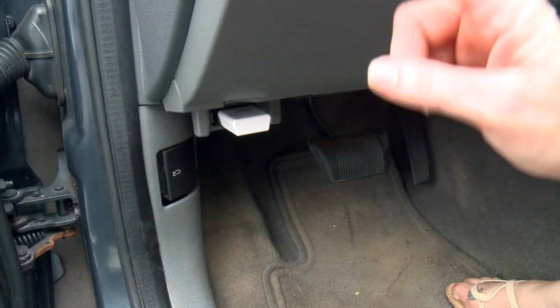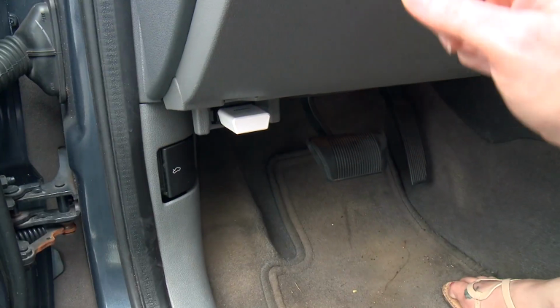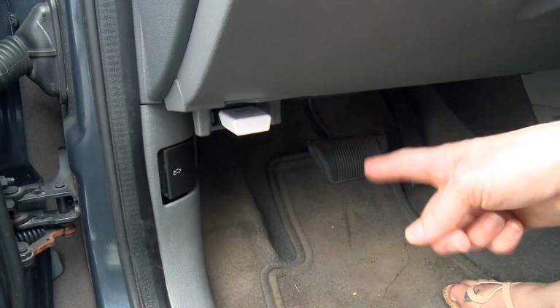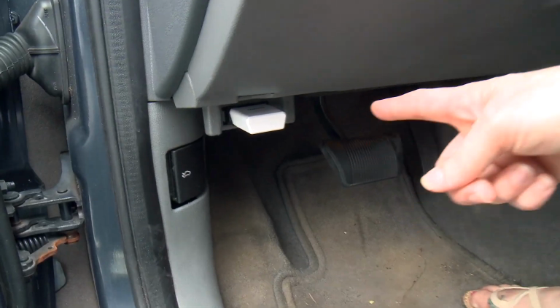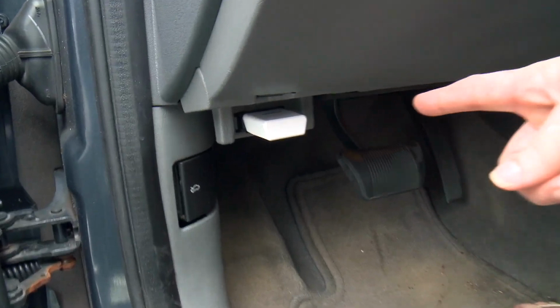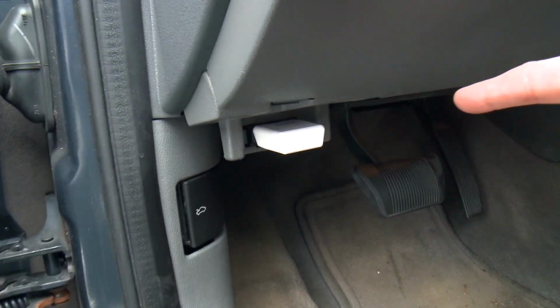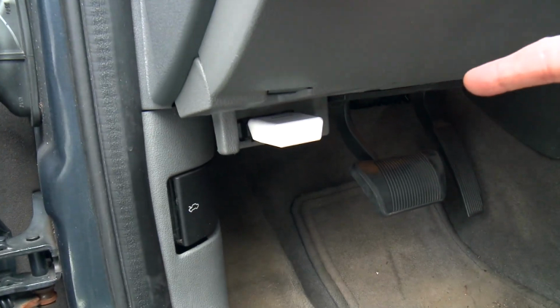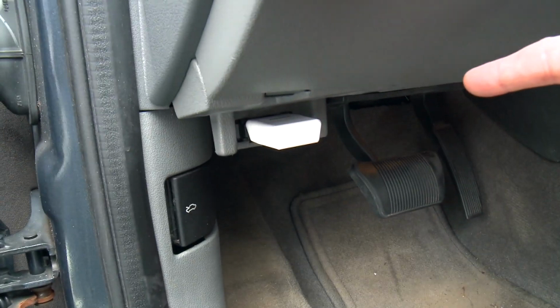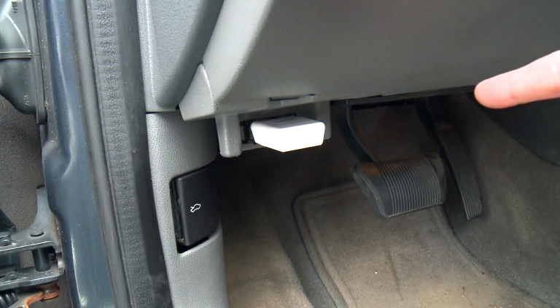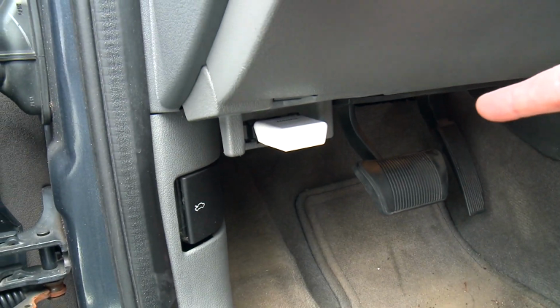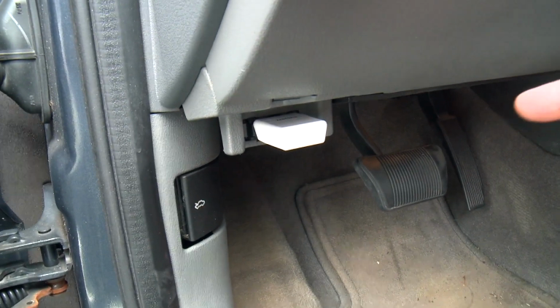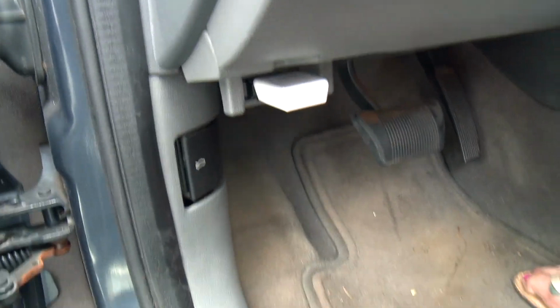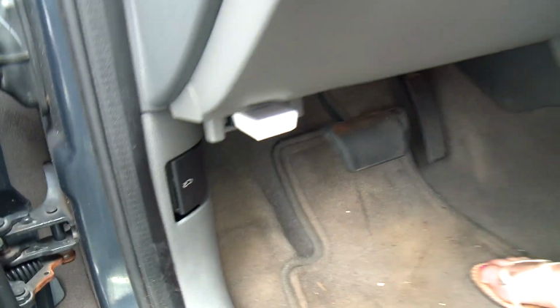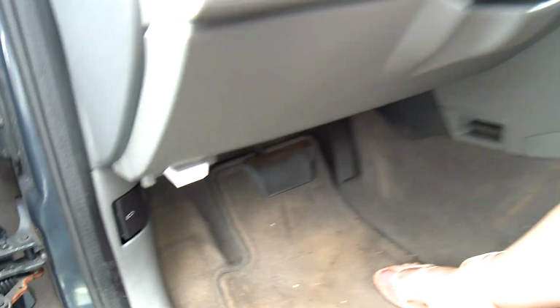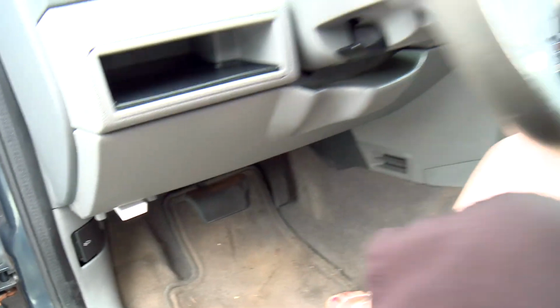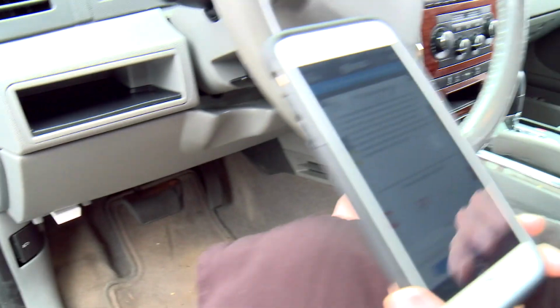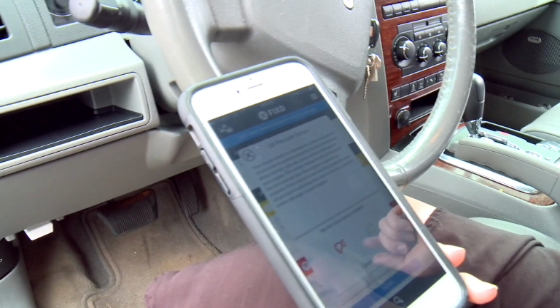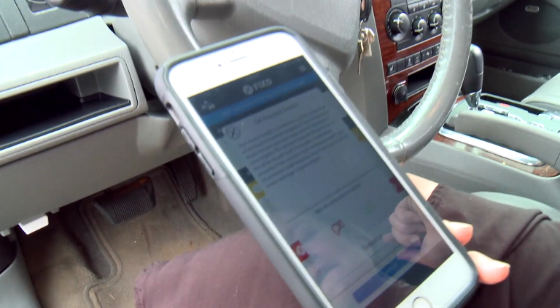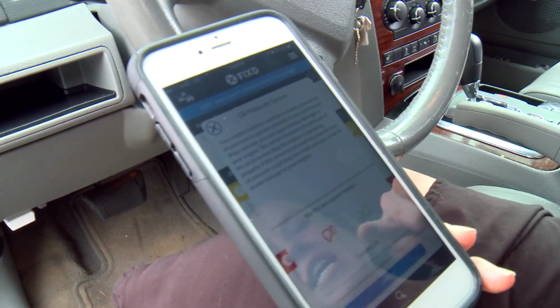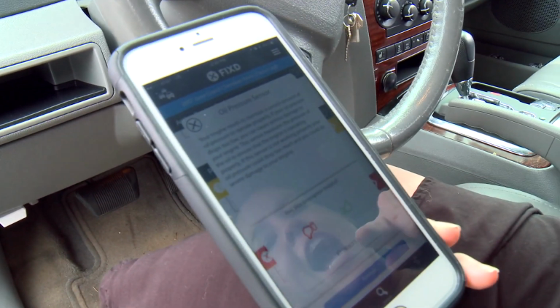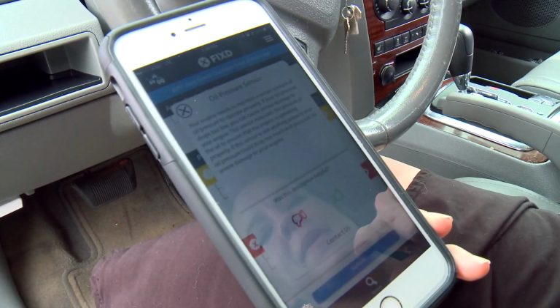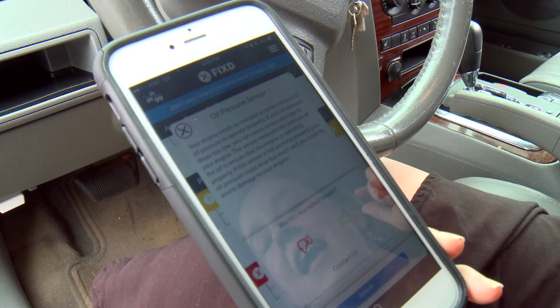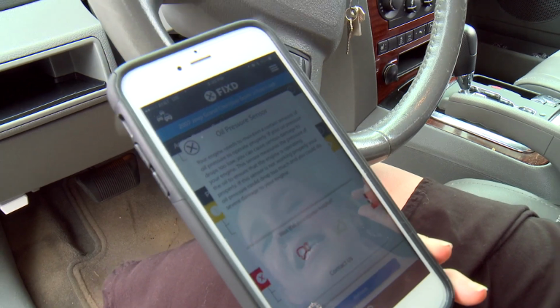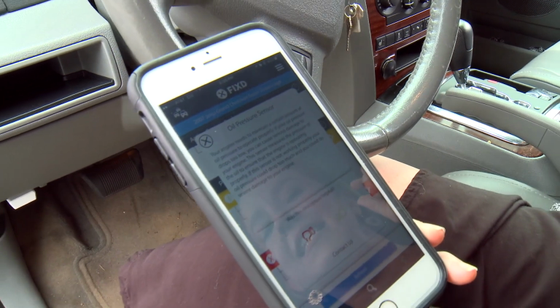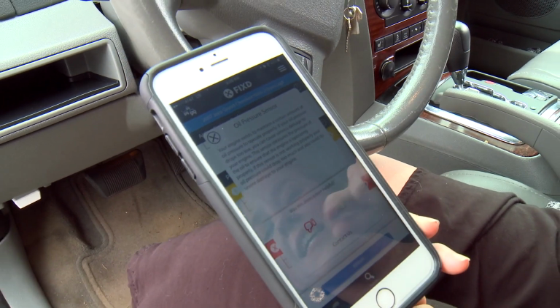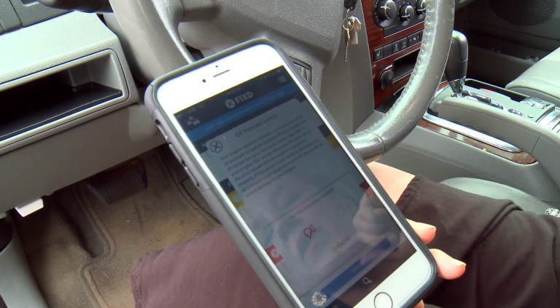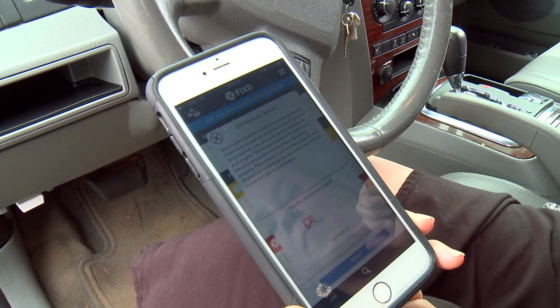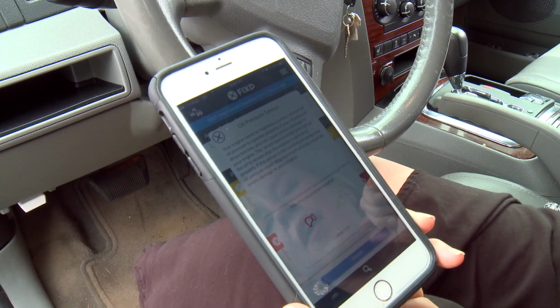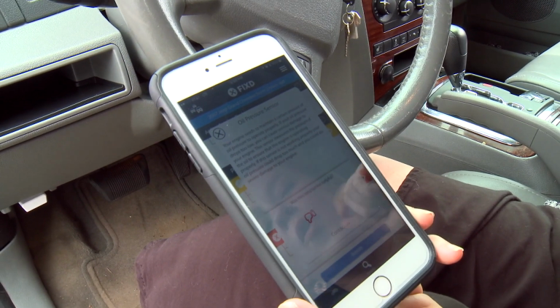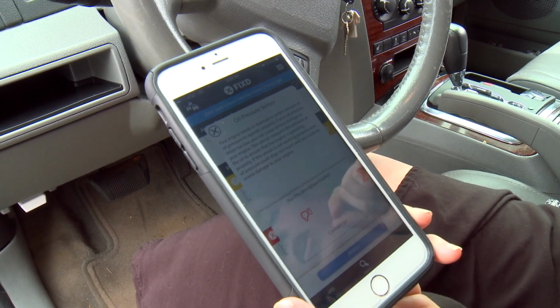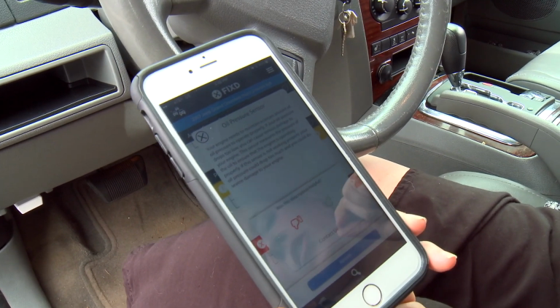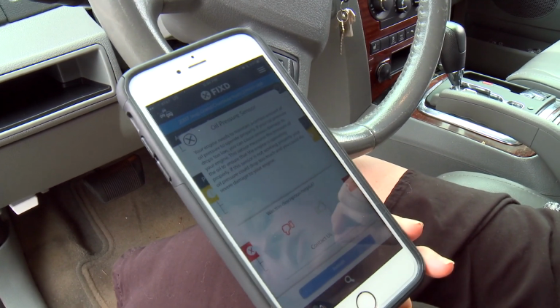So there's Fixed right underneath my dash, and it's already communicating with my free app, and it says that we have a bad oil pressure sensor.